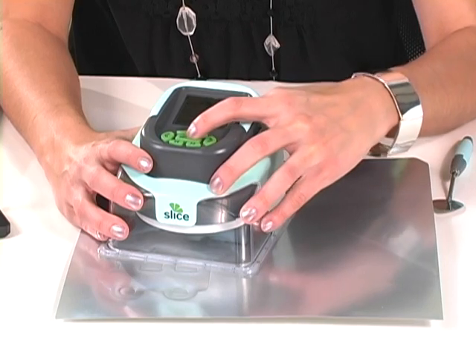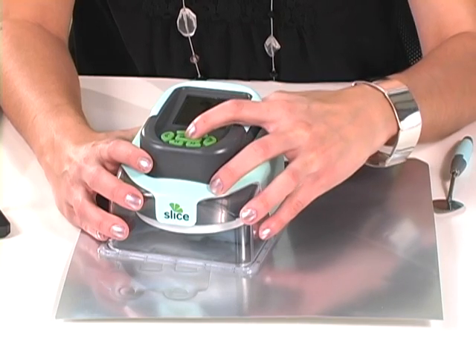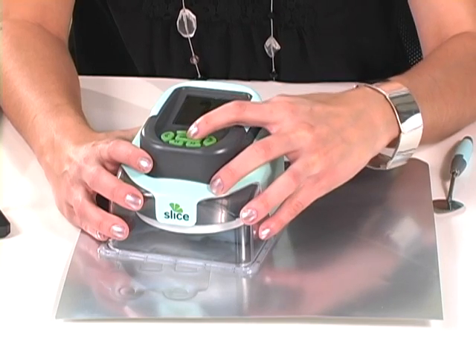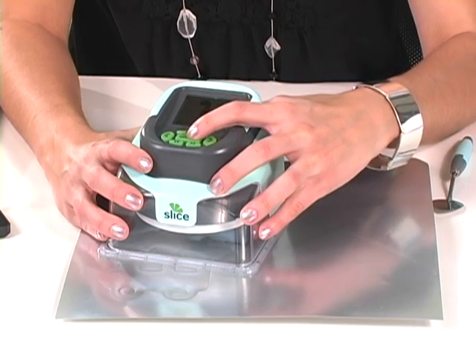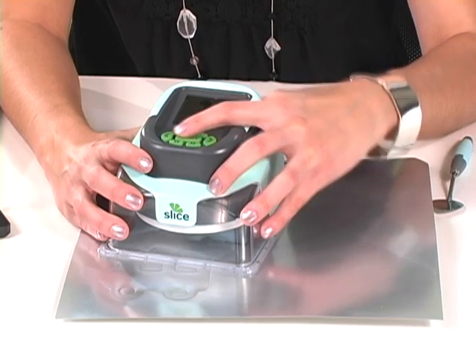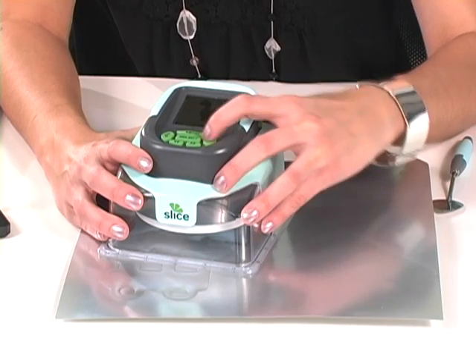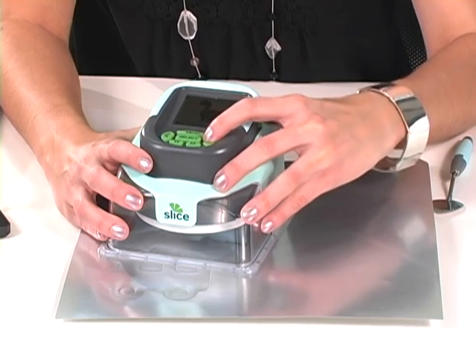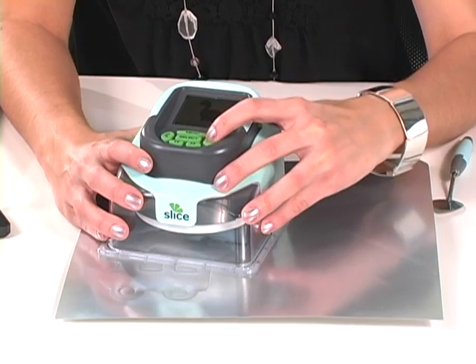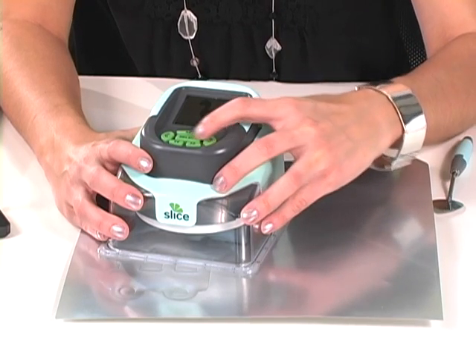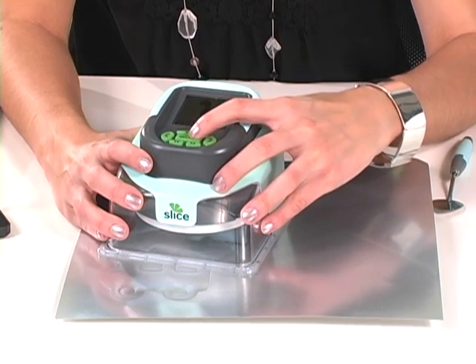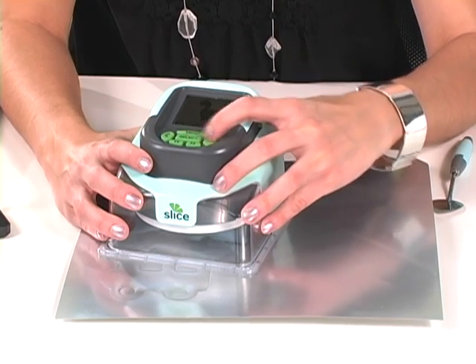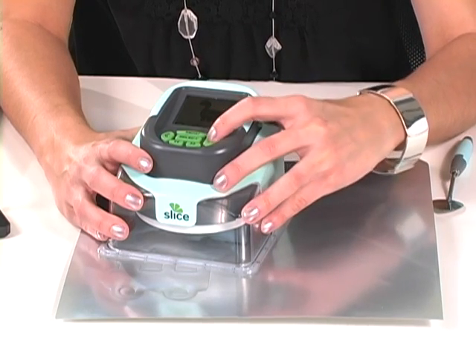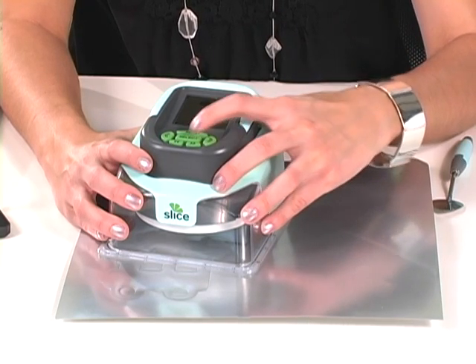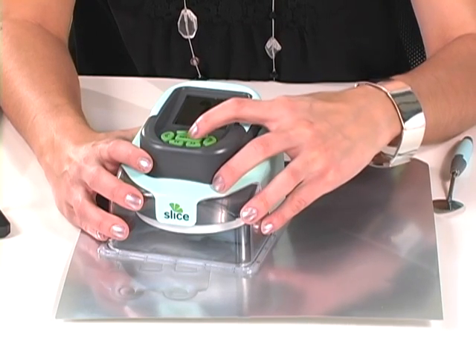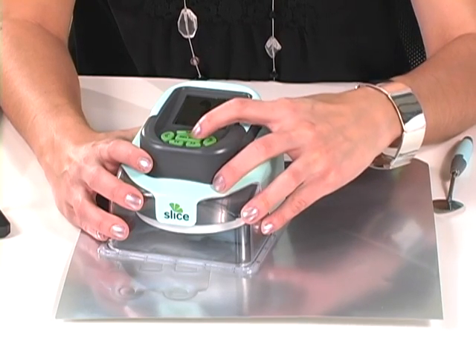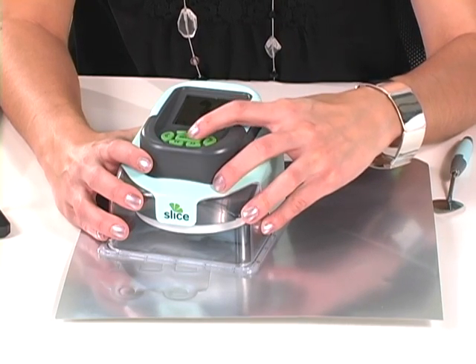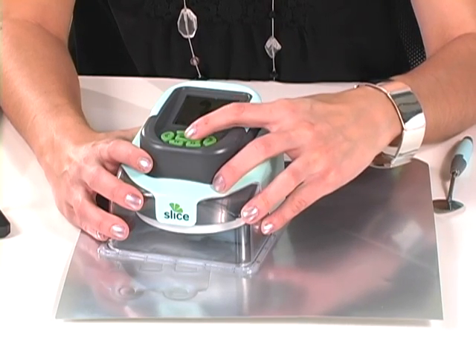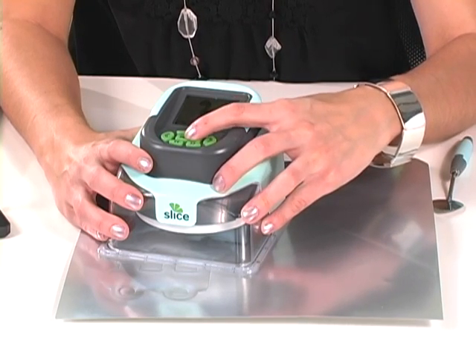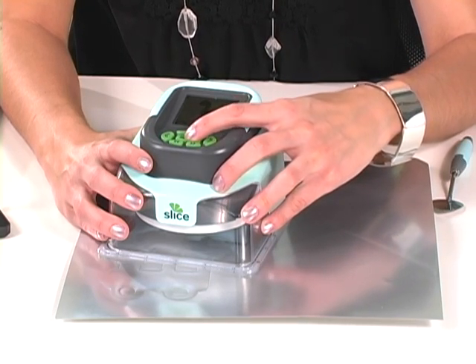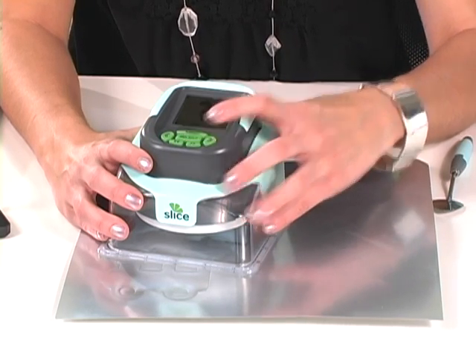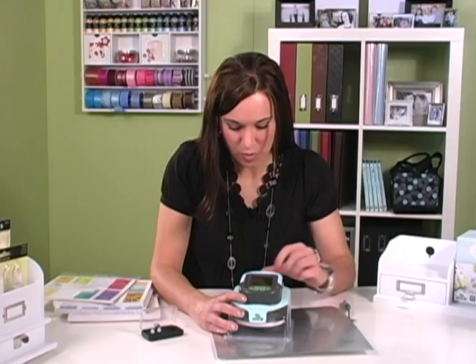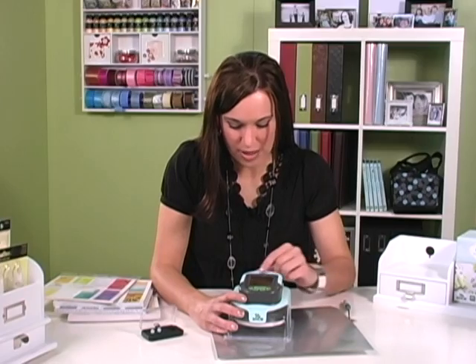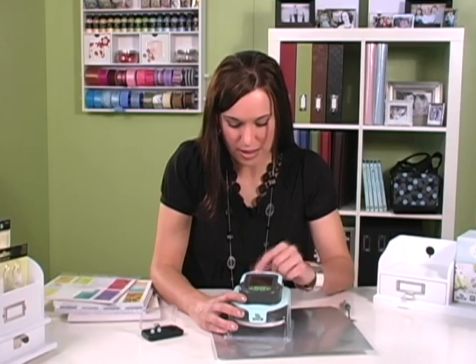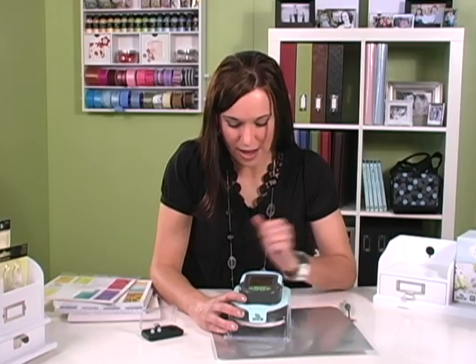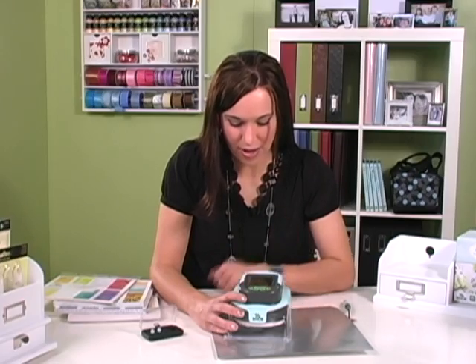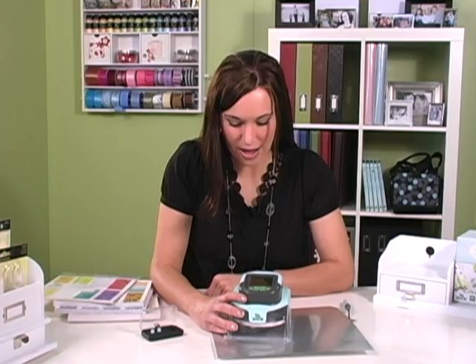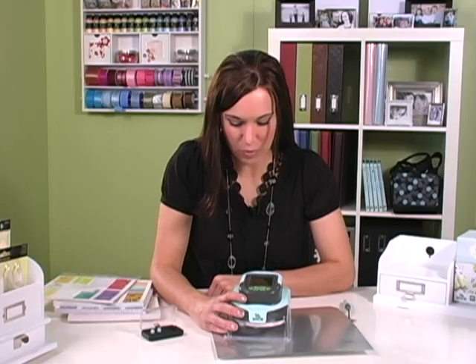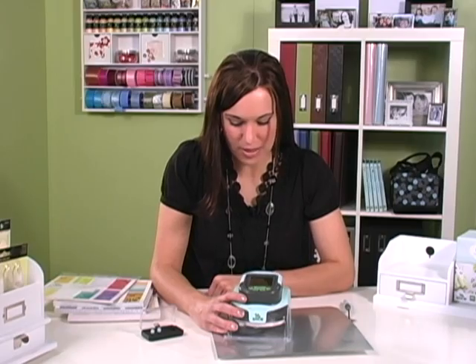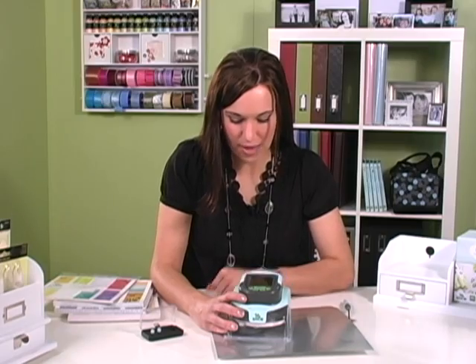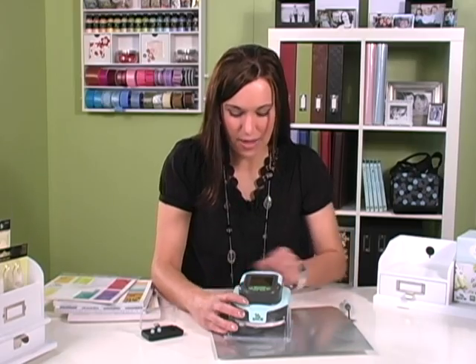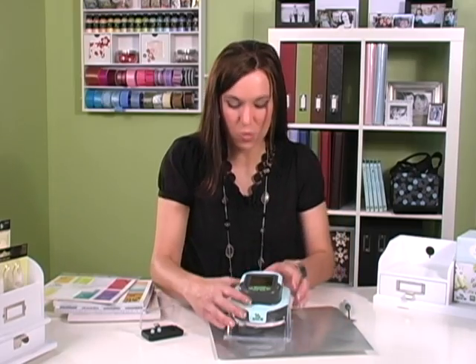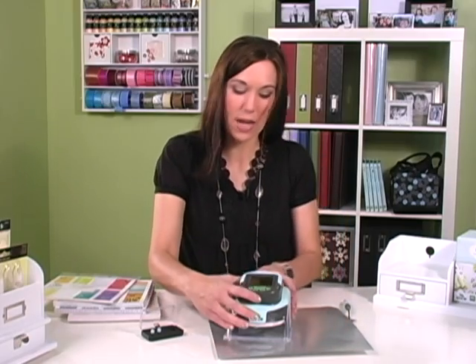I'm going to select that in the 3-inch size, select that, and it will say that it's ready.